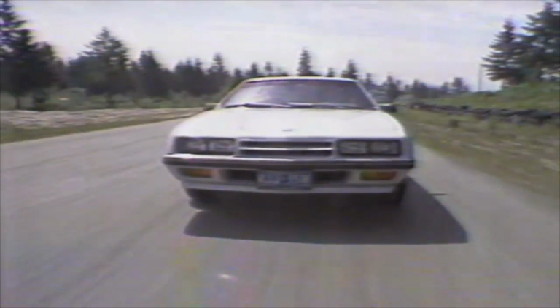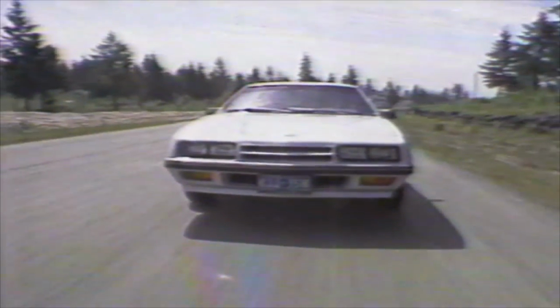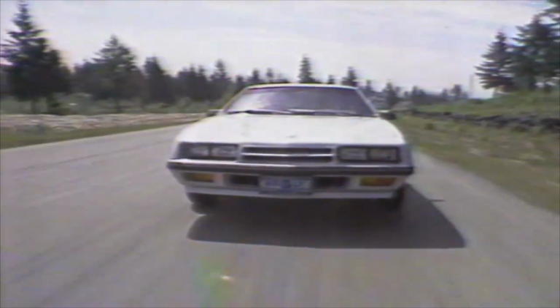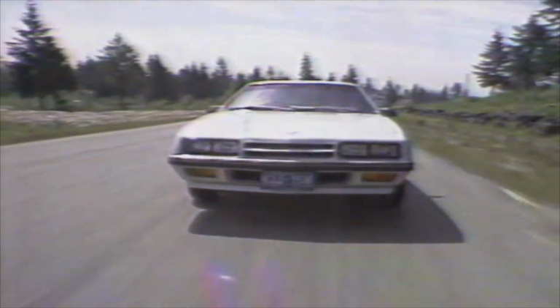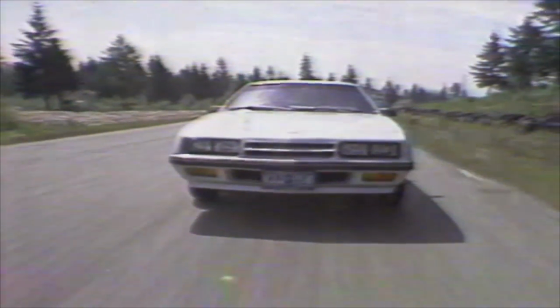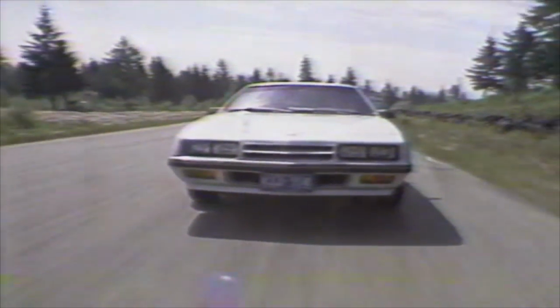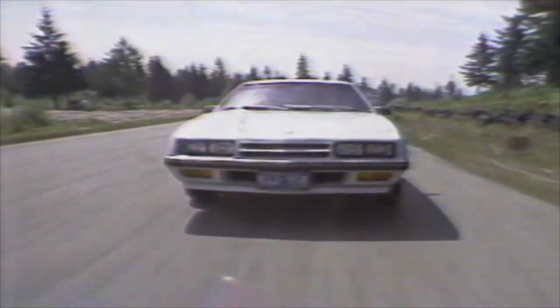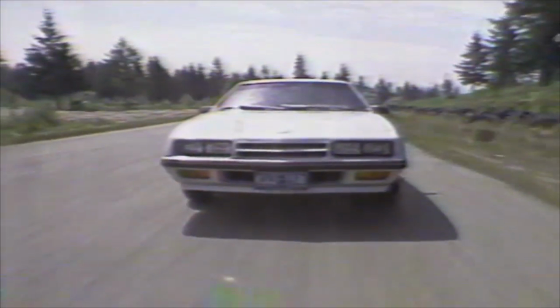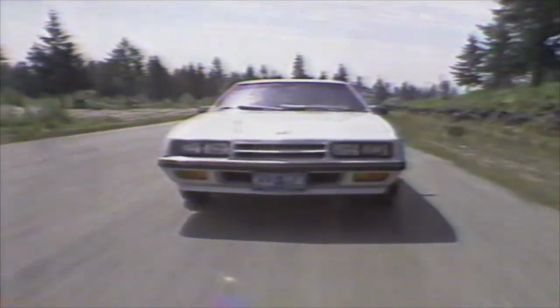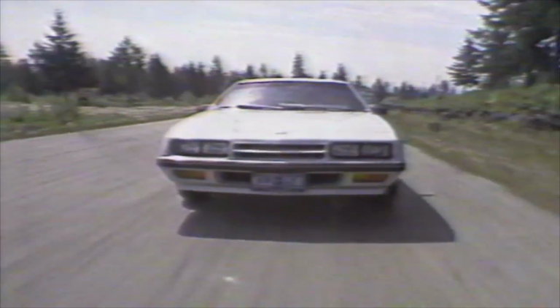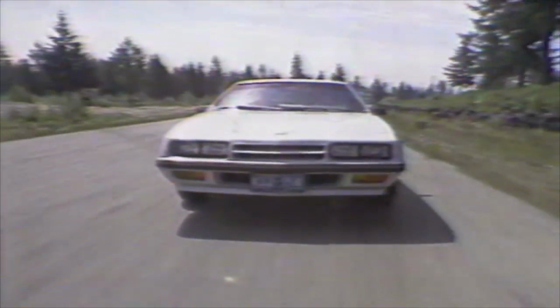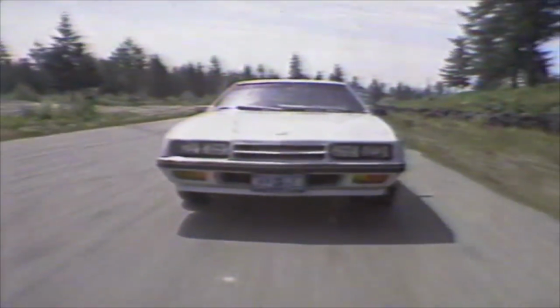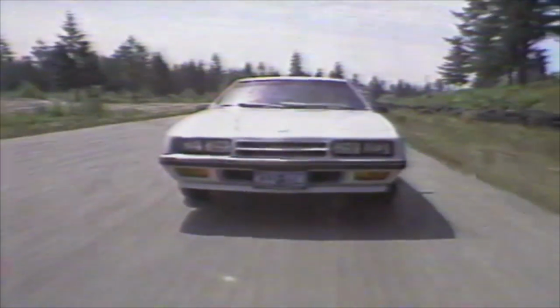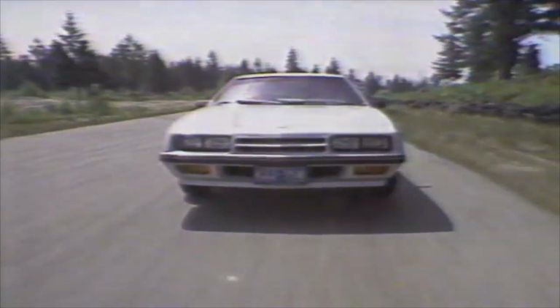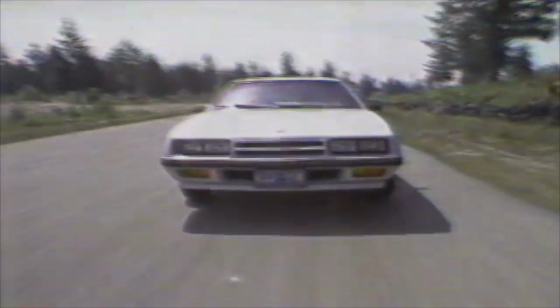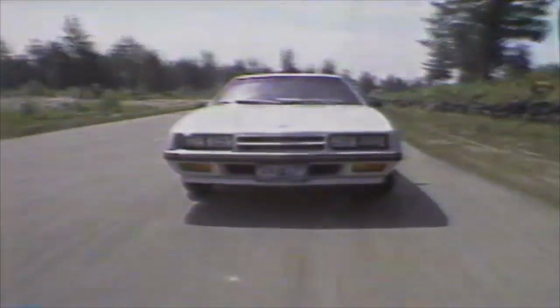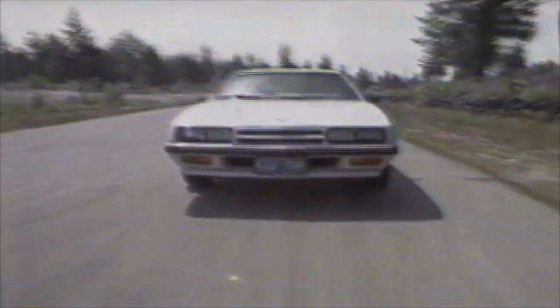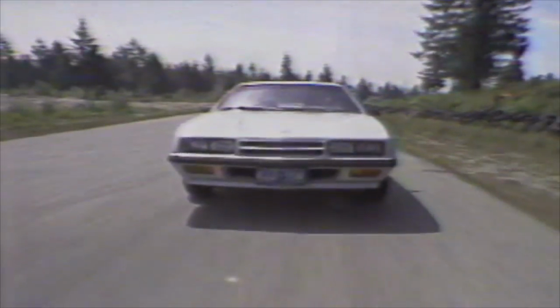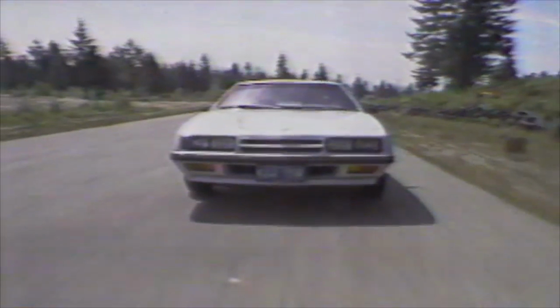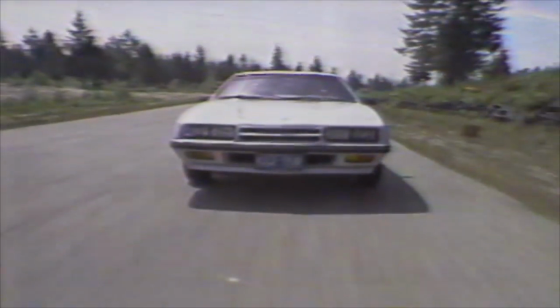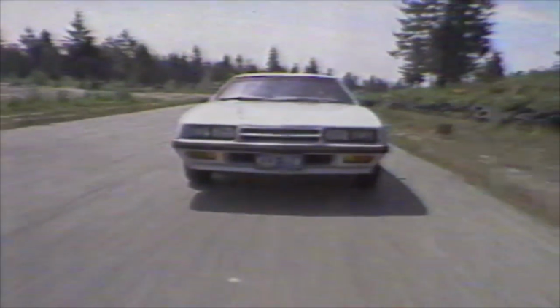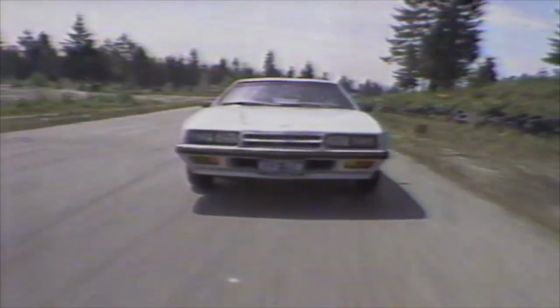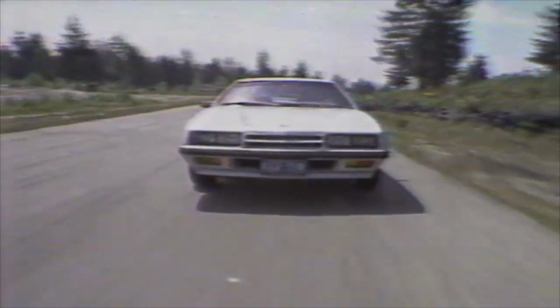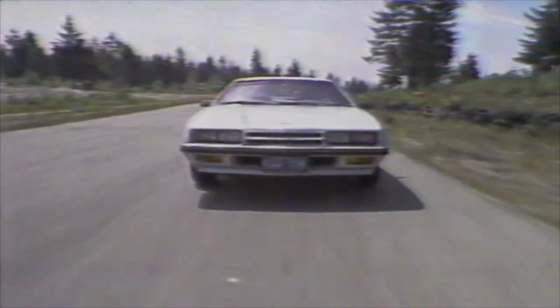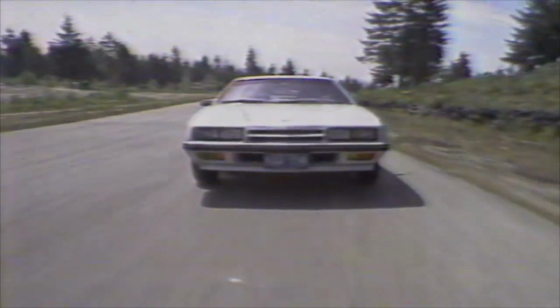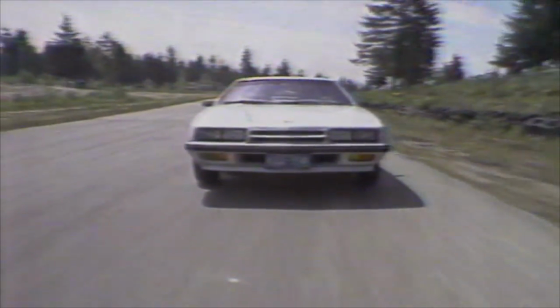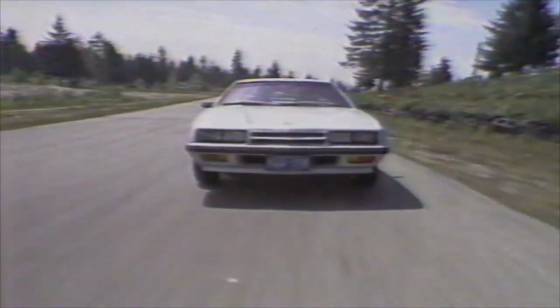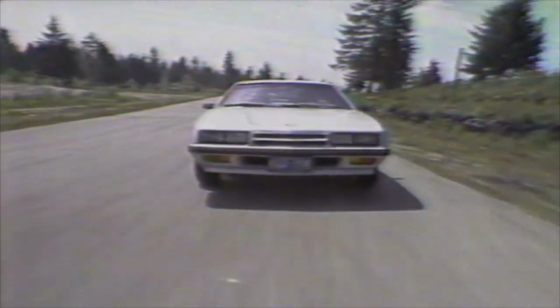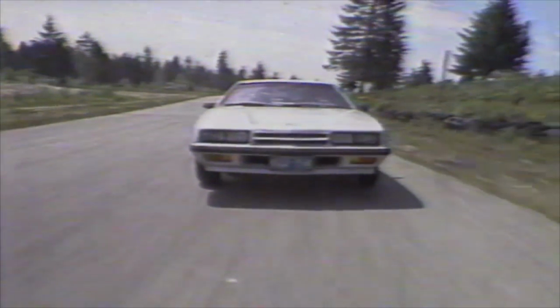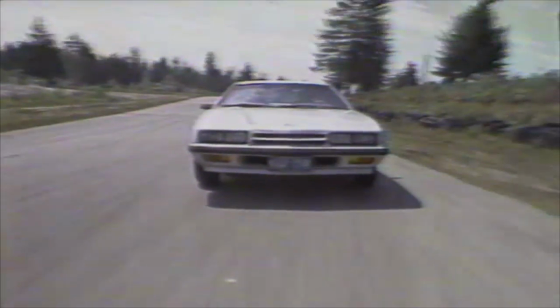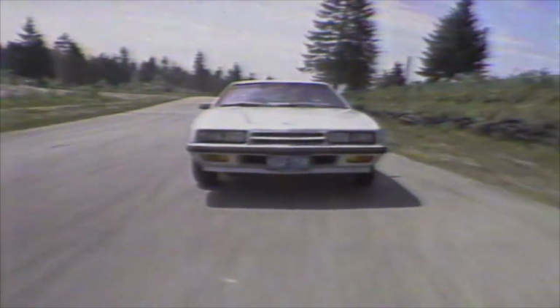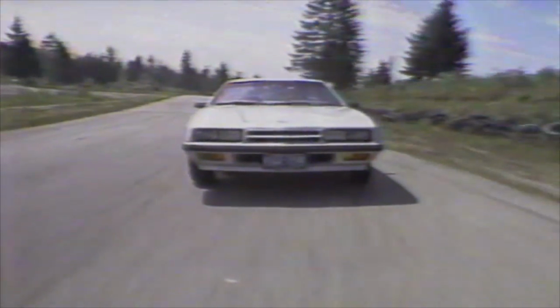On this edition of AutoCheck, we are back on the racetrack to give you an idea of what Dodge's mid-range Charger is all about.